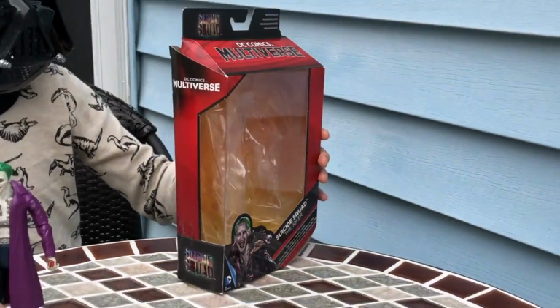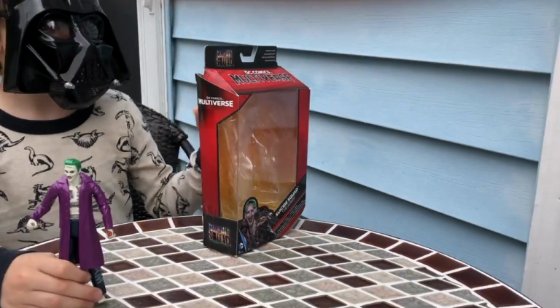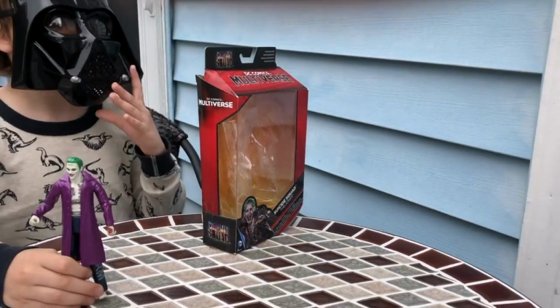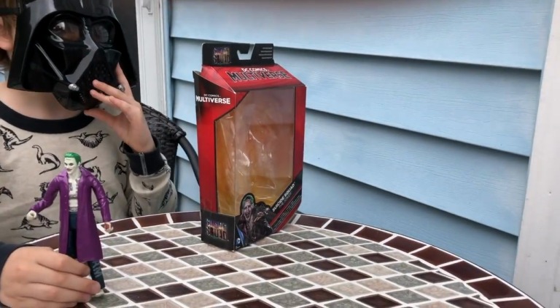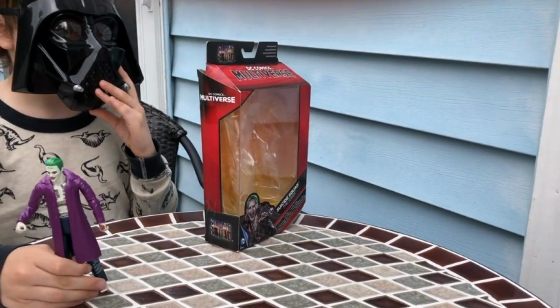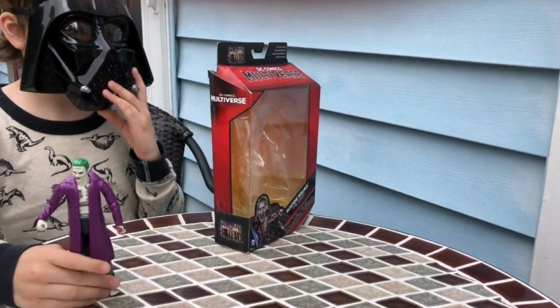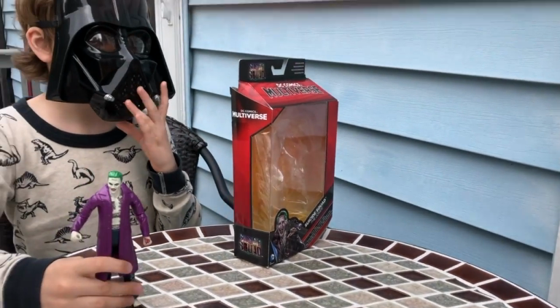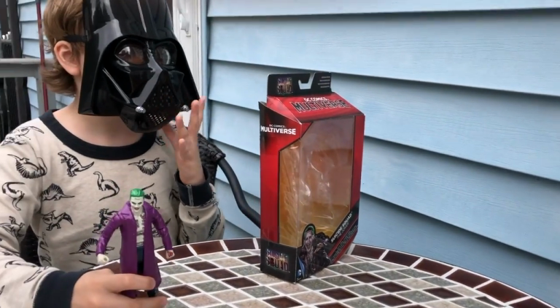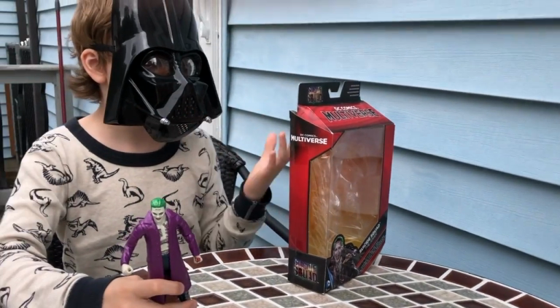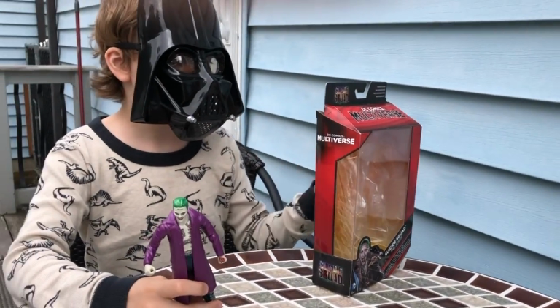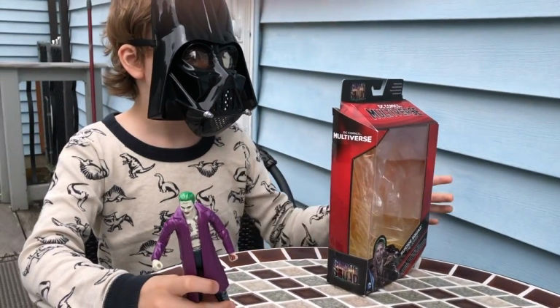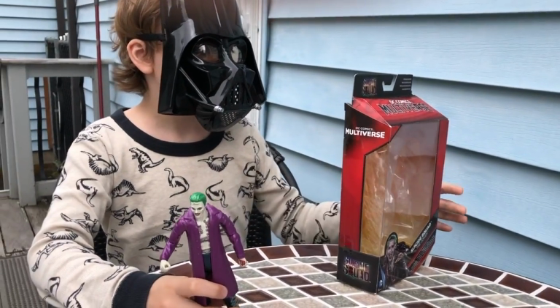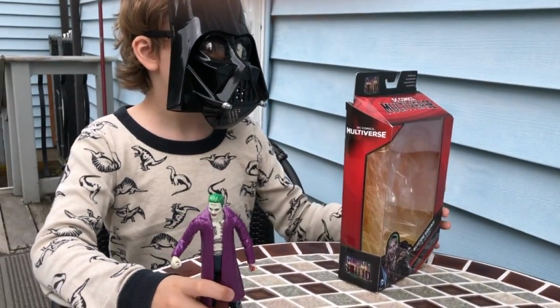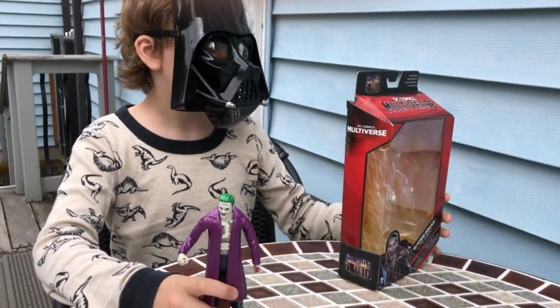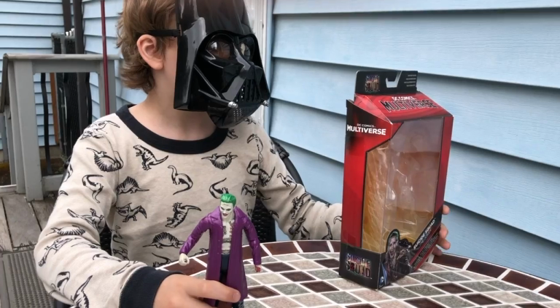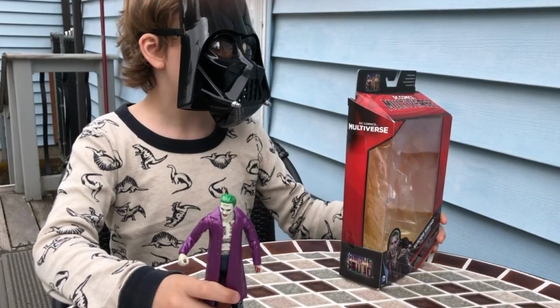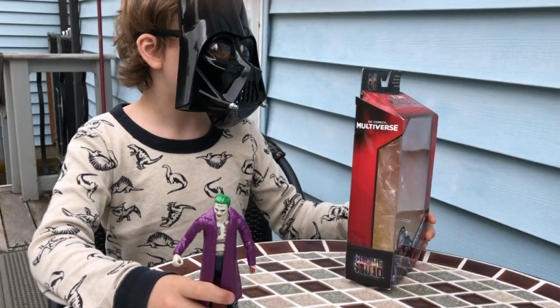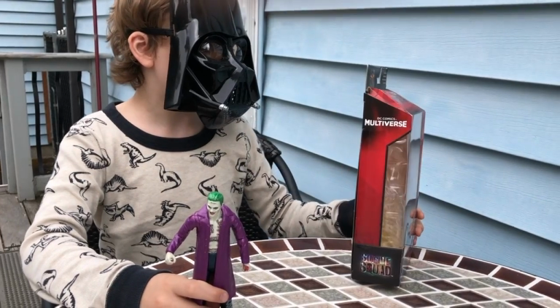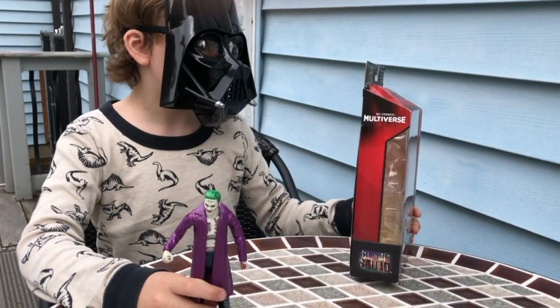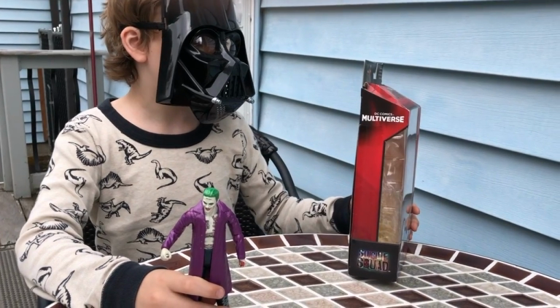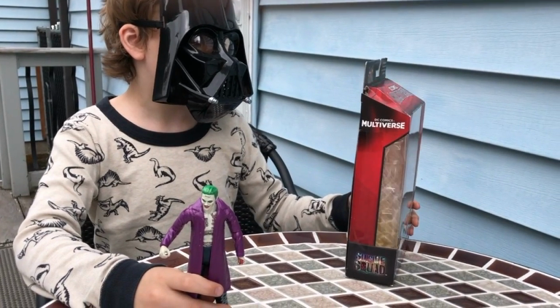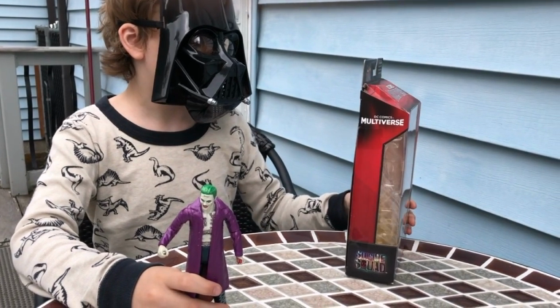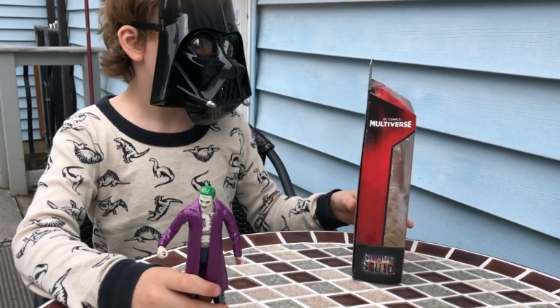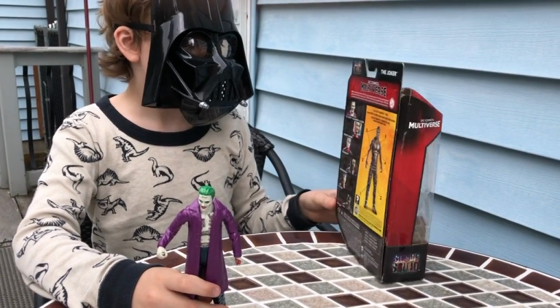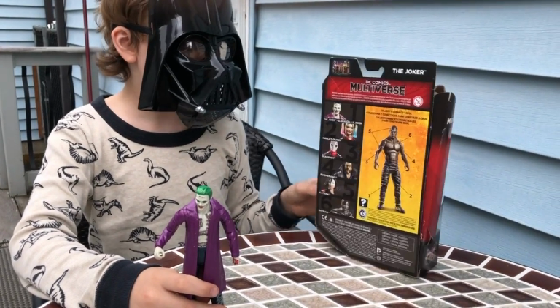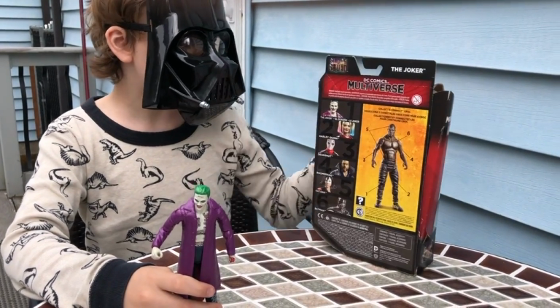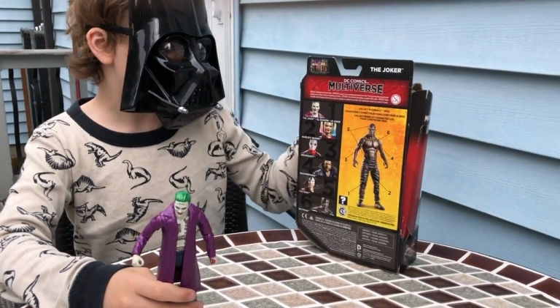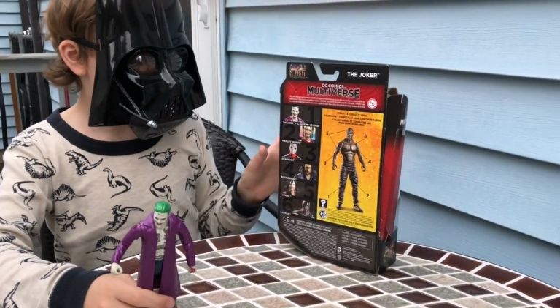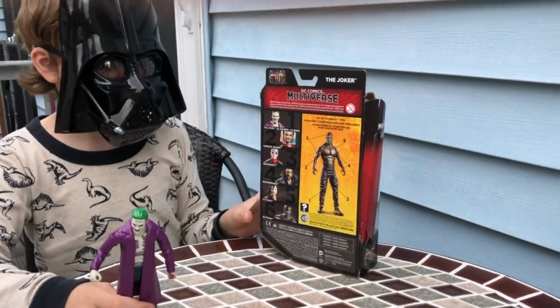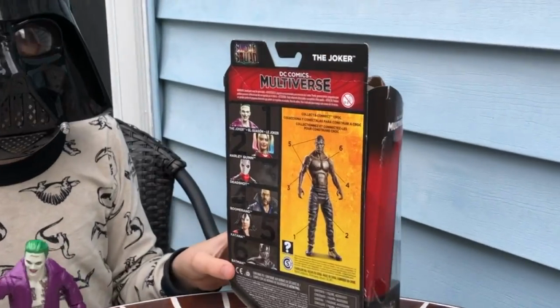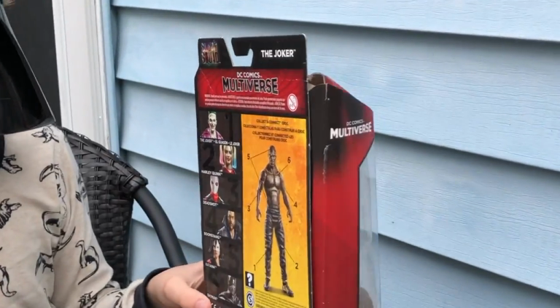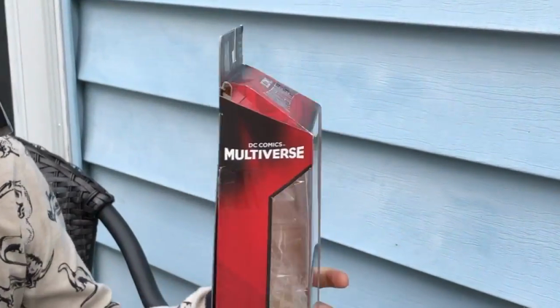And for my first review, I will be doing number one: the Joker.